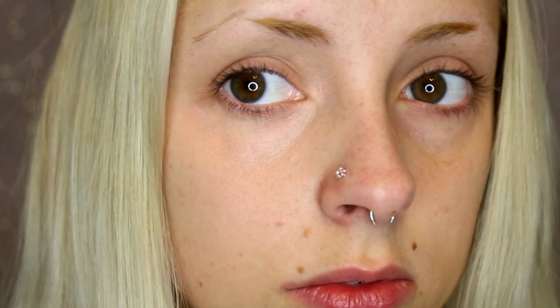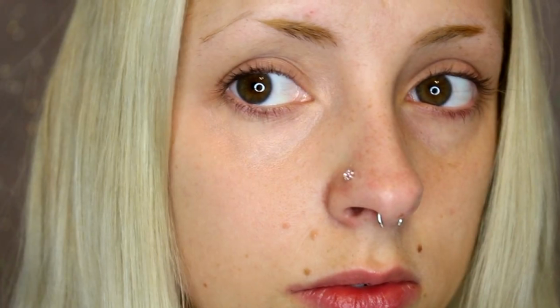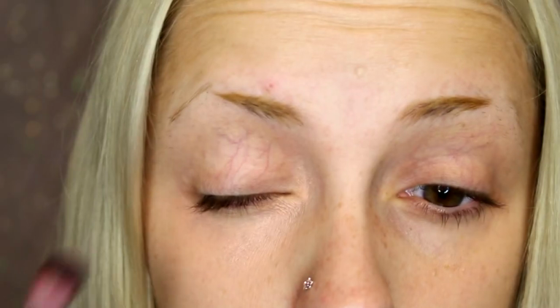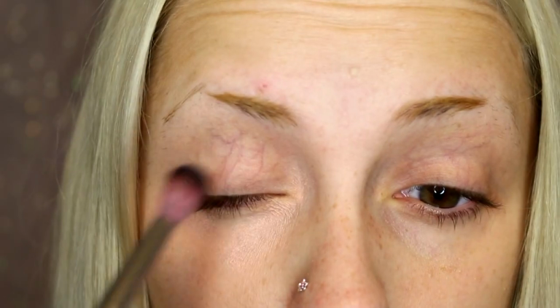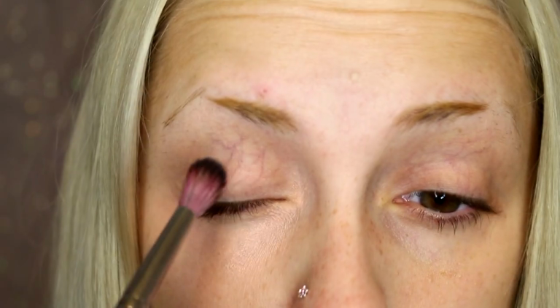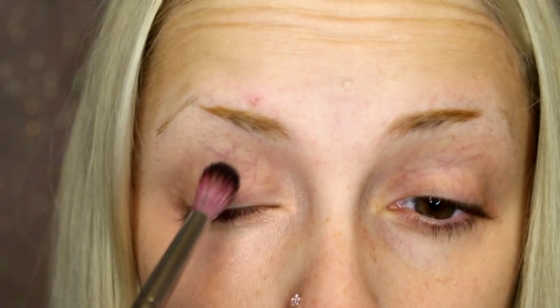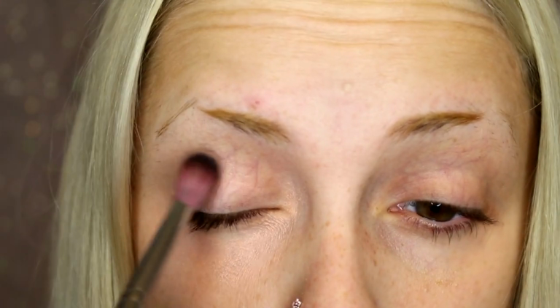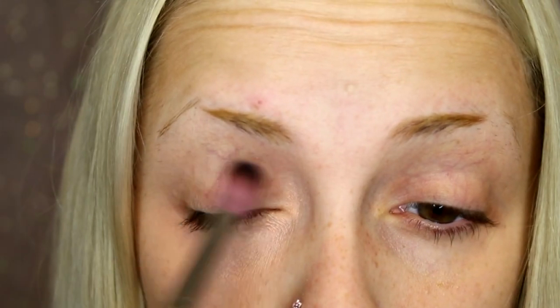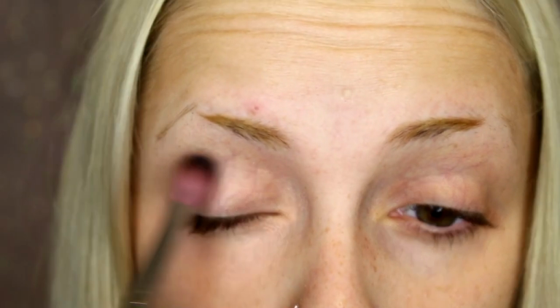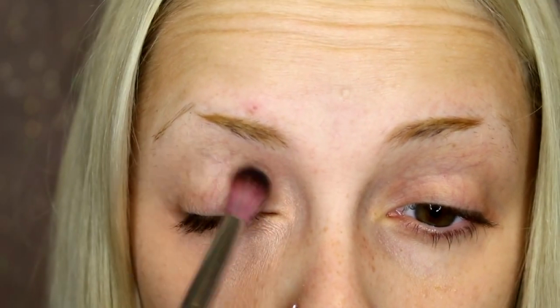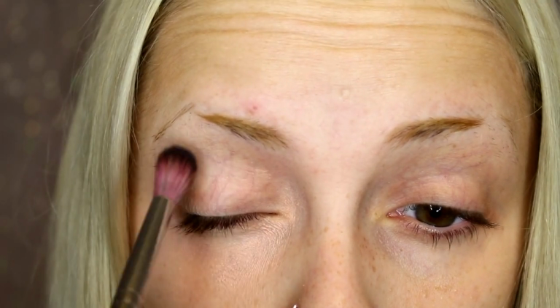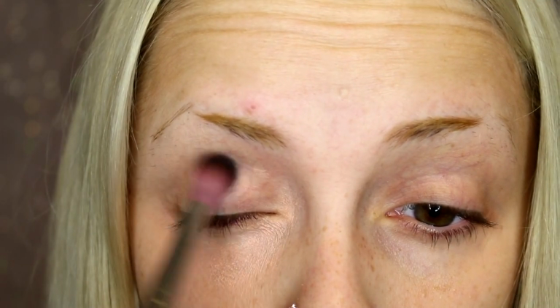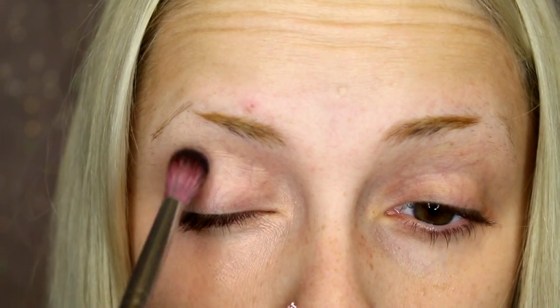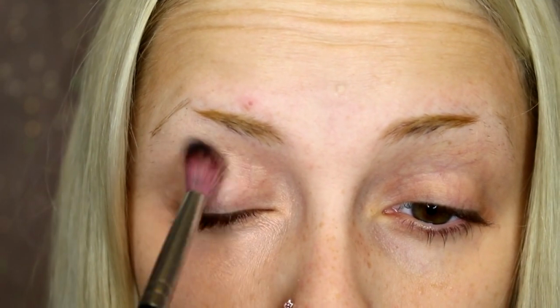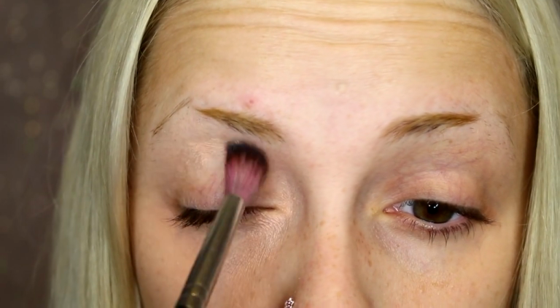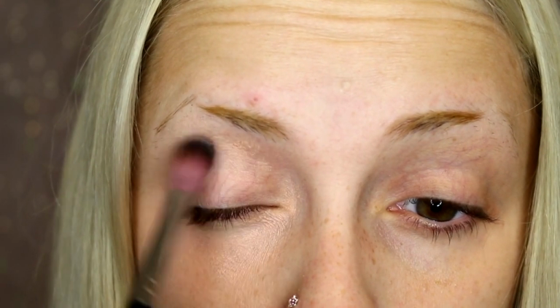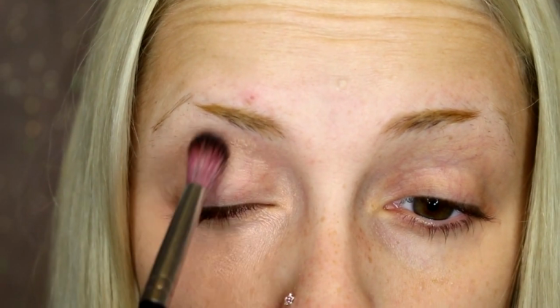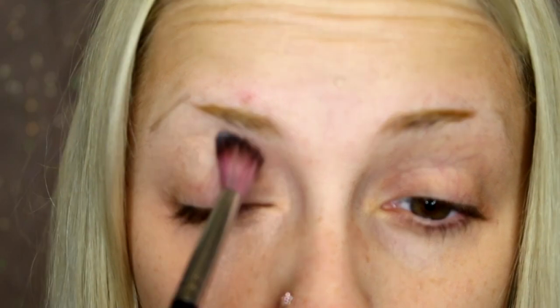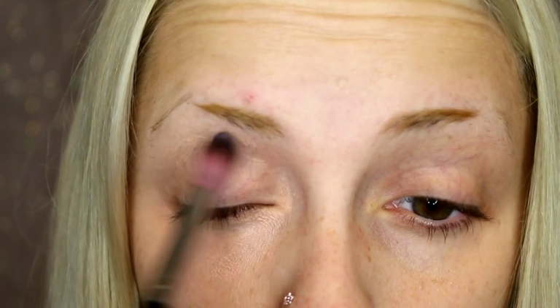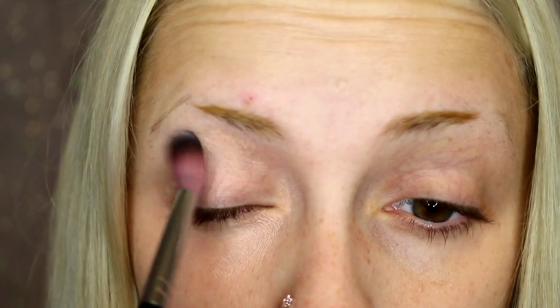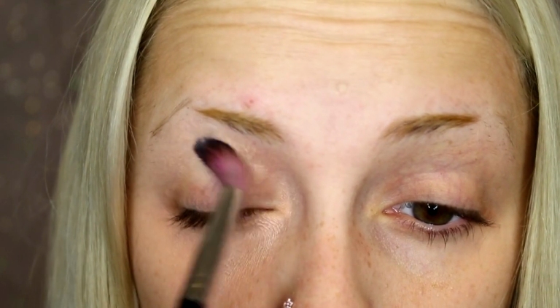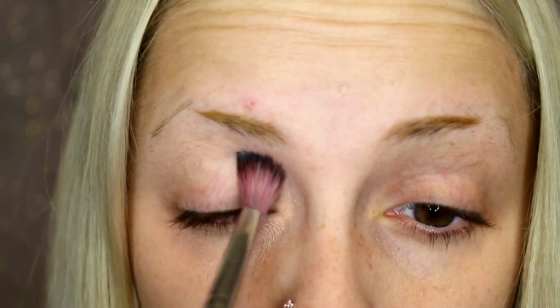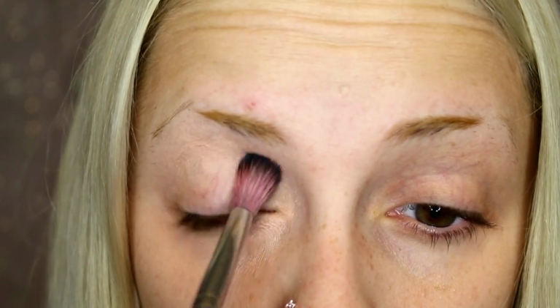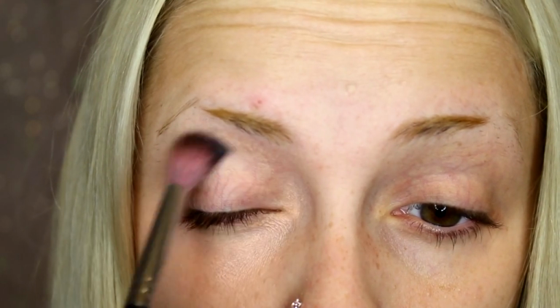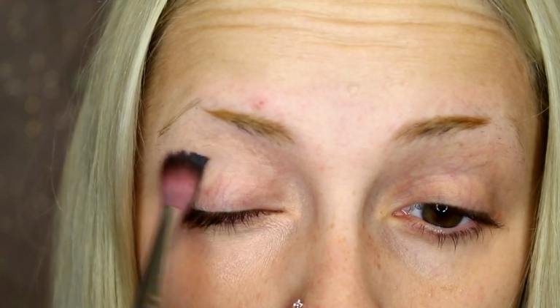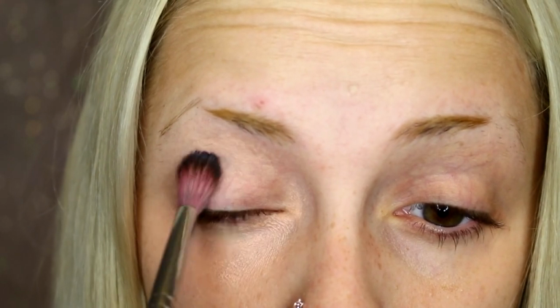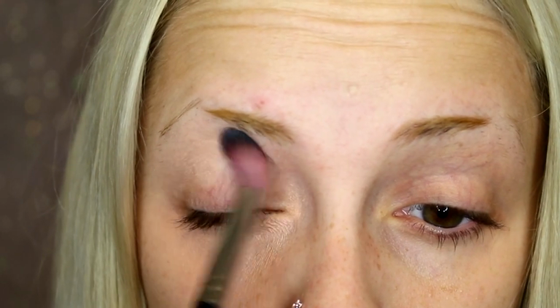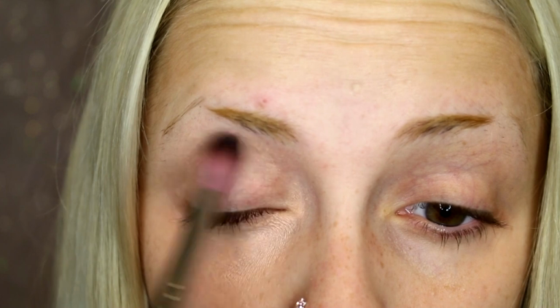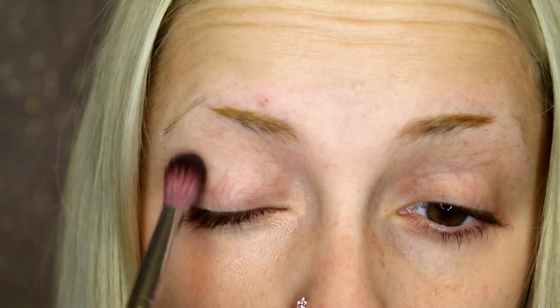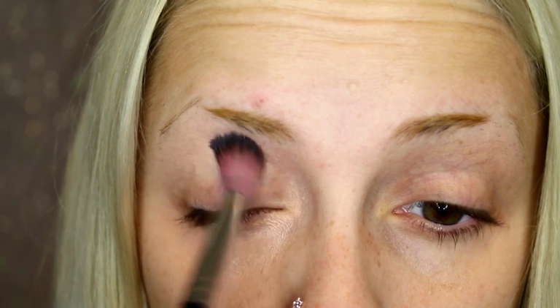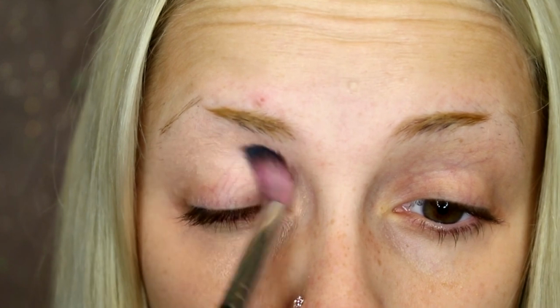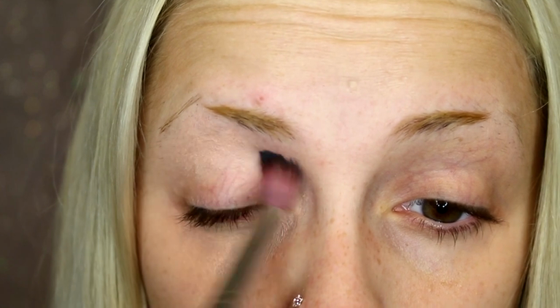I do have some strong veins on my eyelids, so I'm going to use the orange concealer to cover that as well.